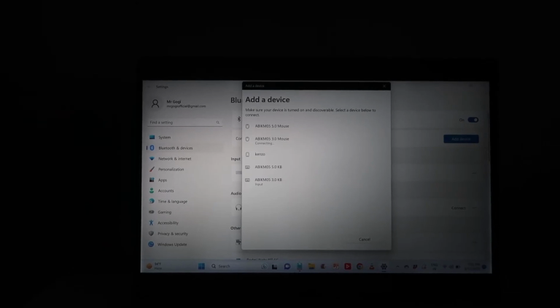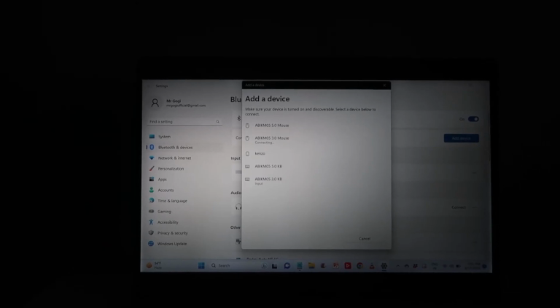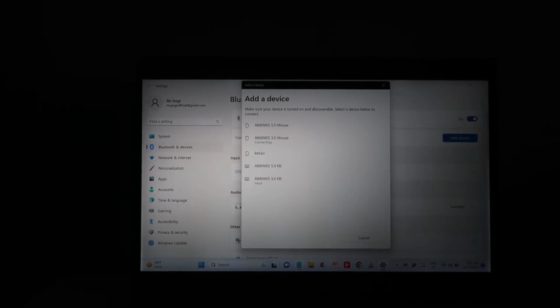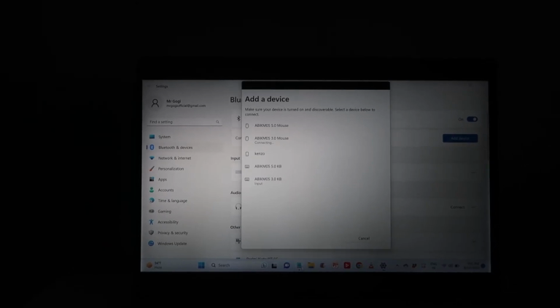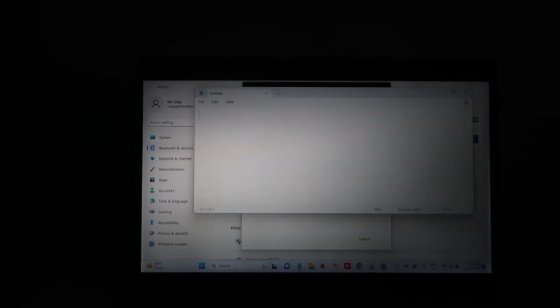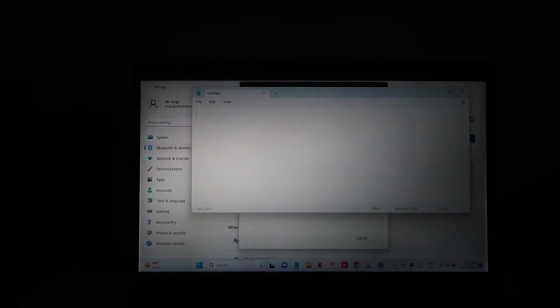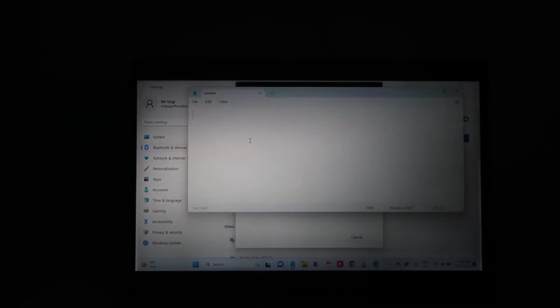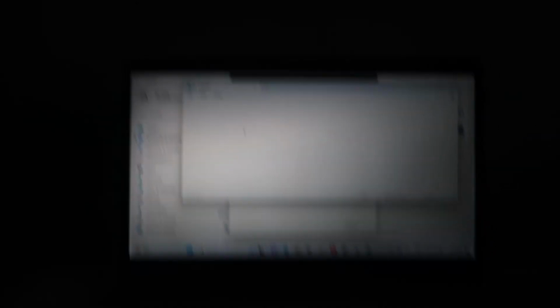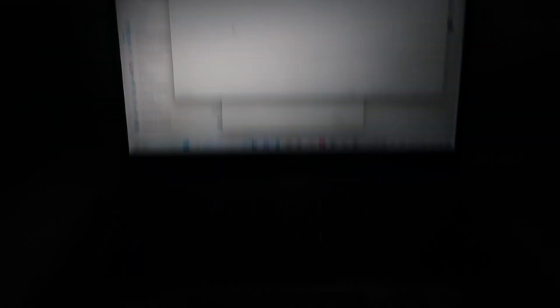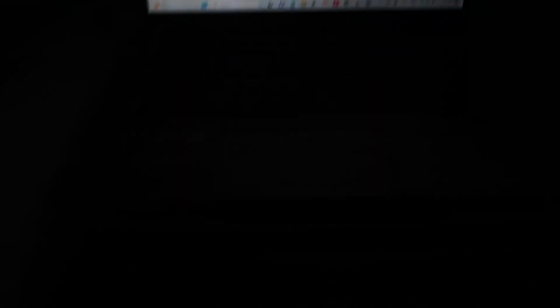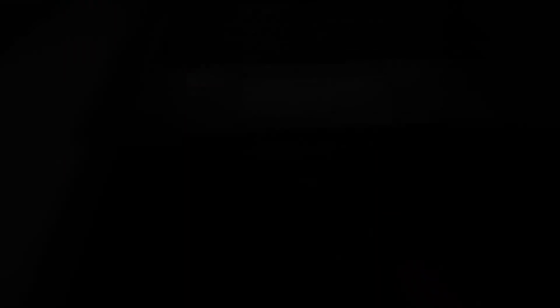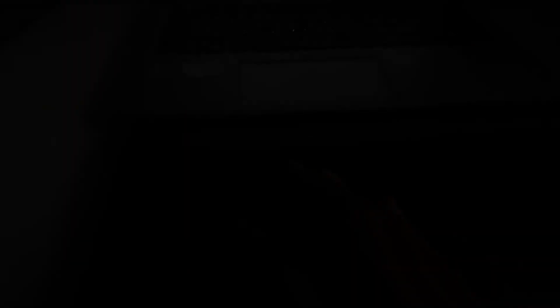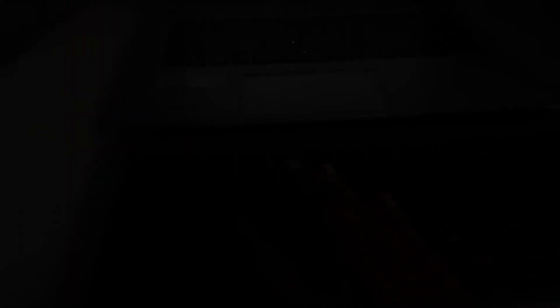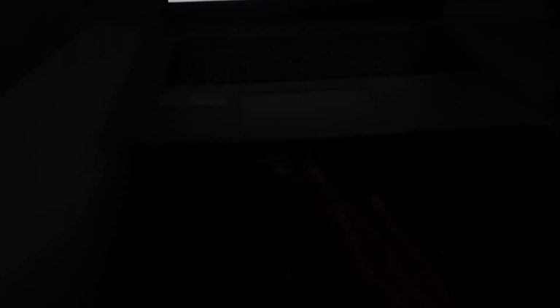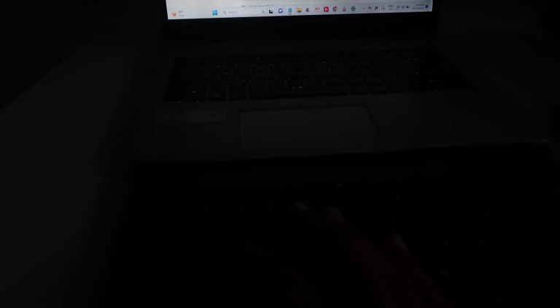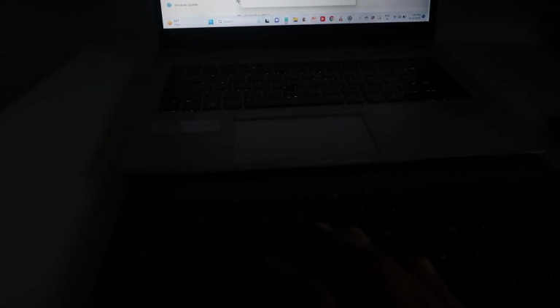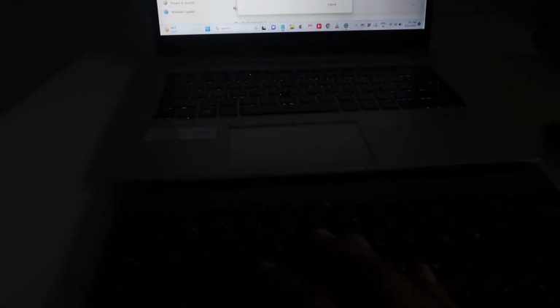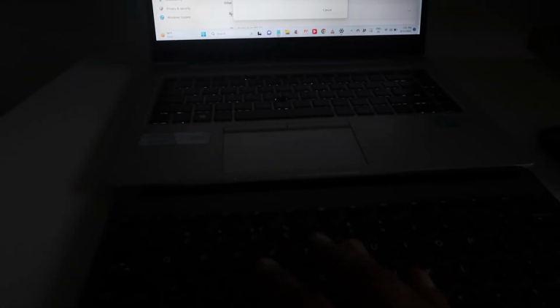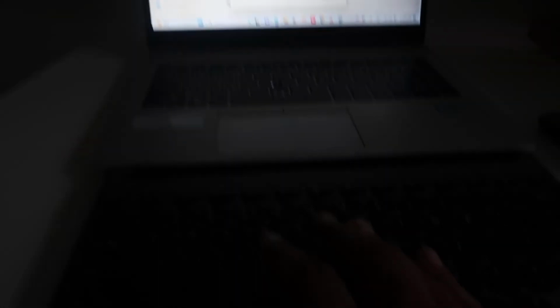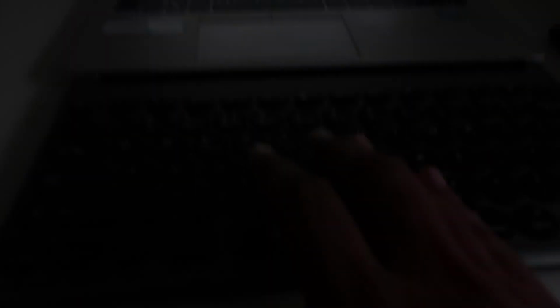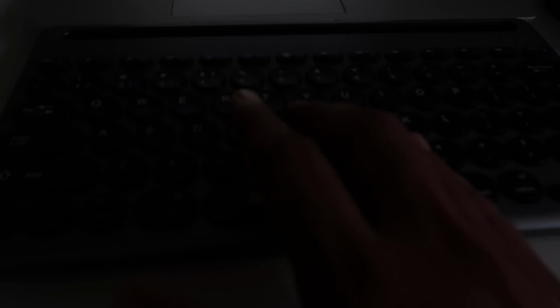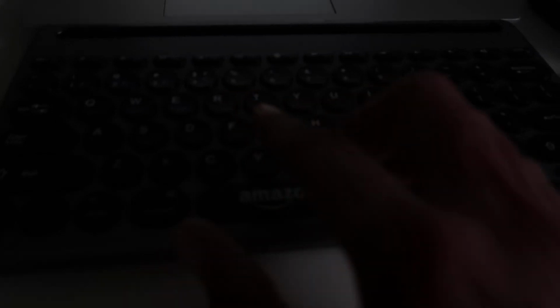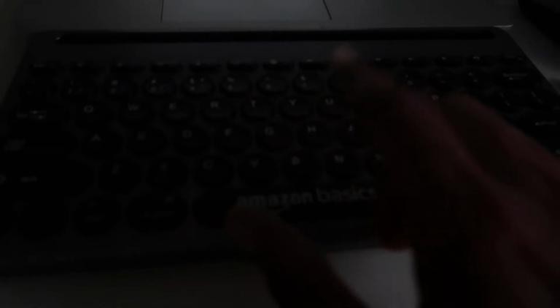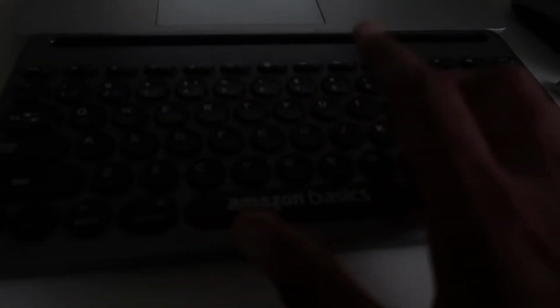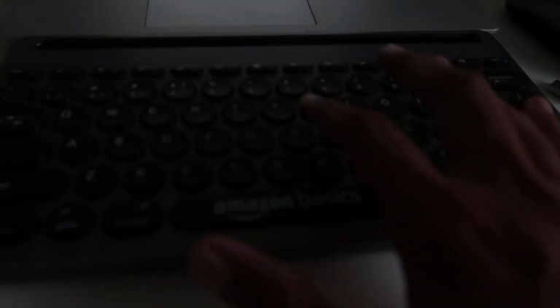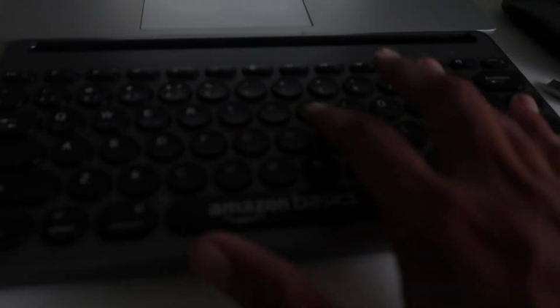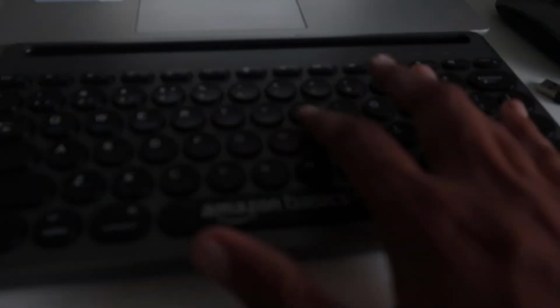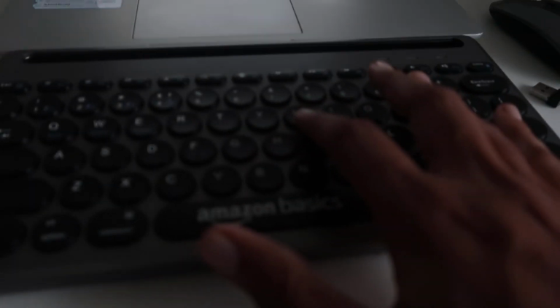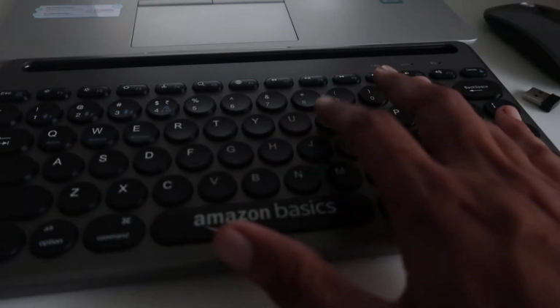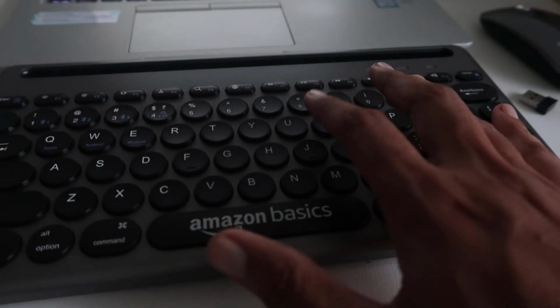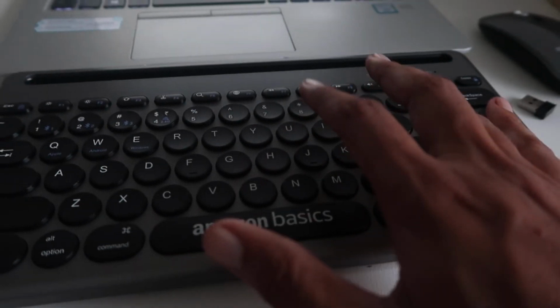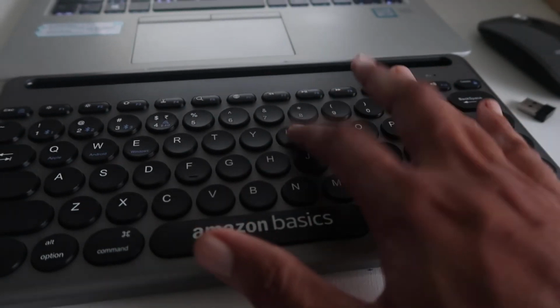Let me check if it's connected — yes, it's connected! I'm typing from over here to confirm.